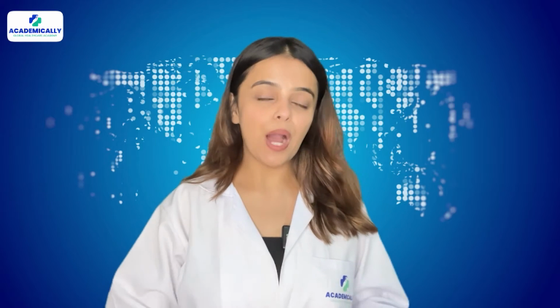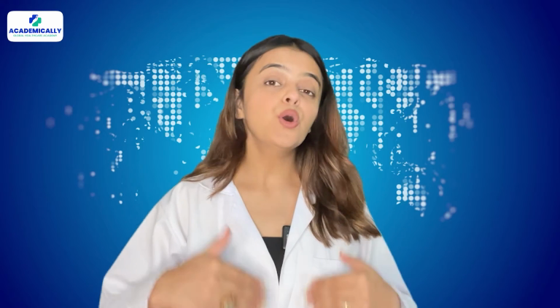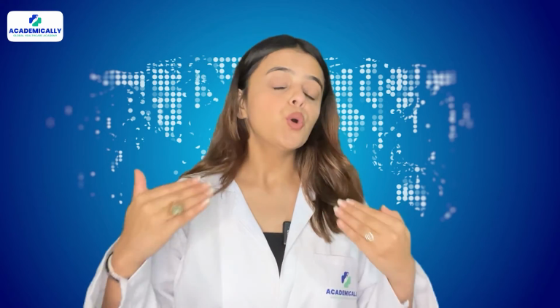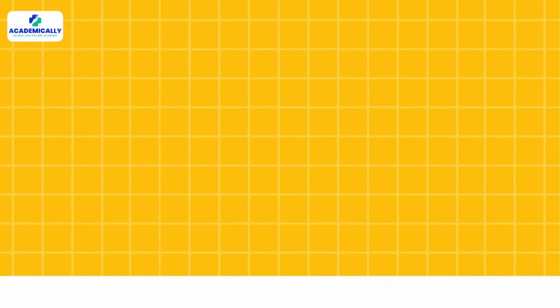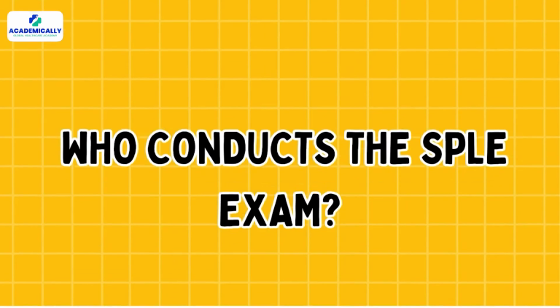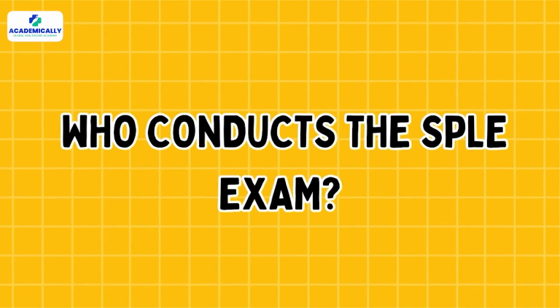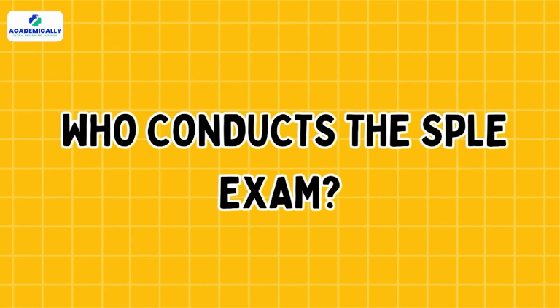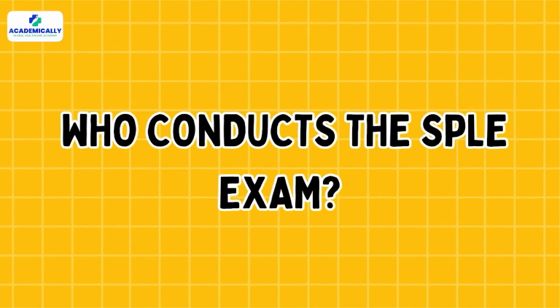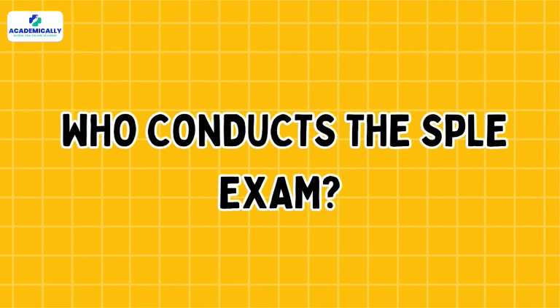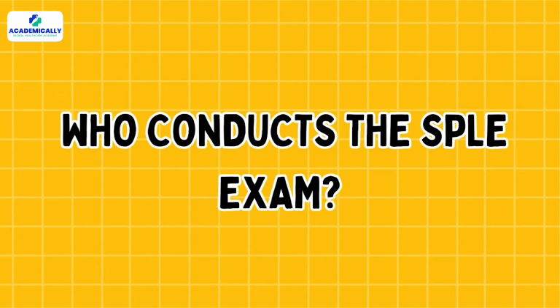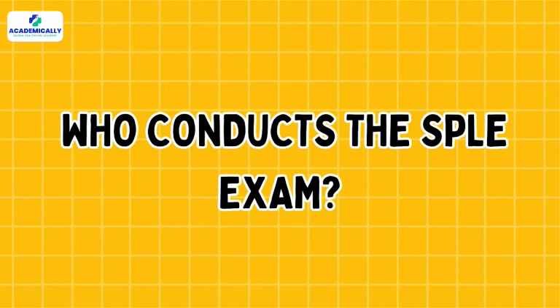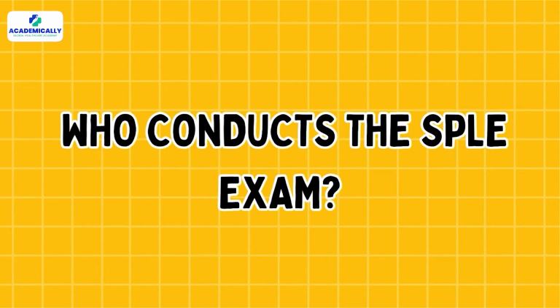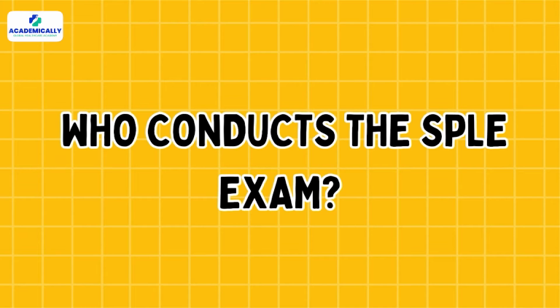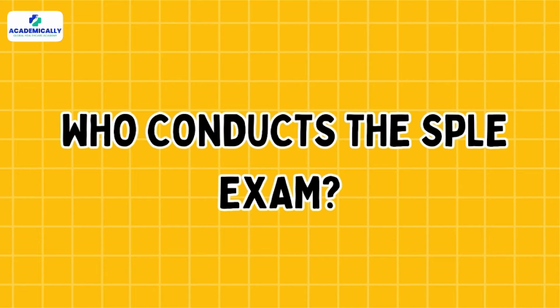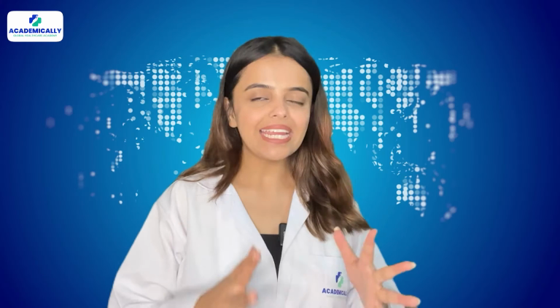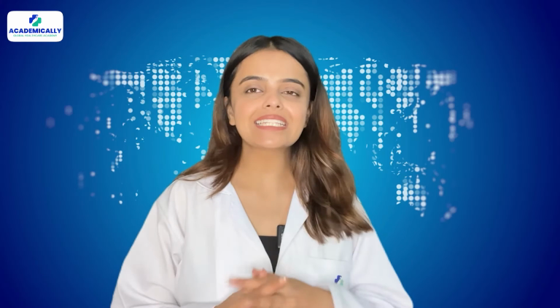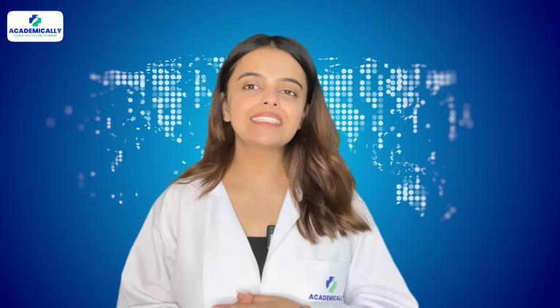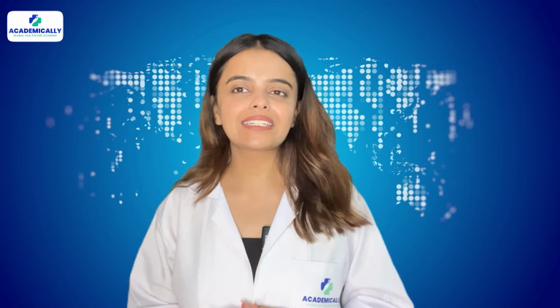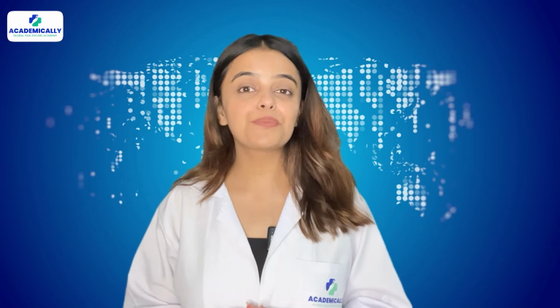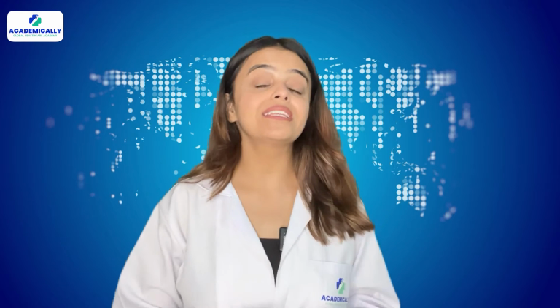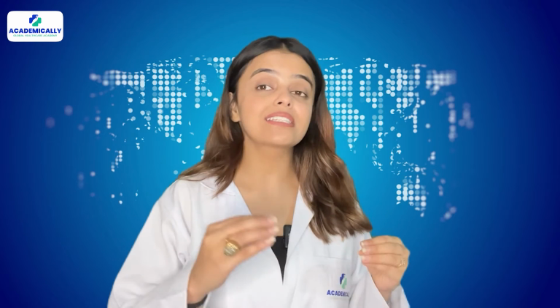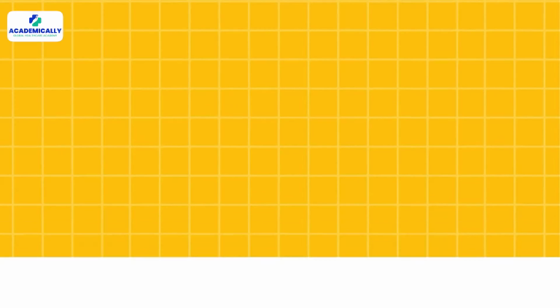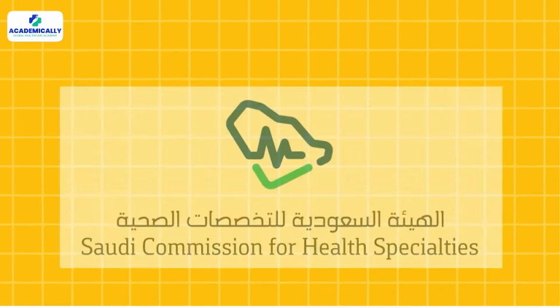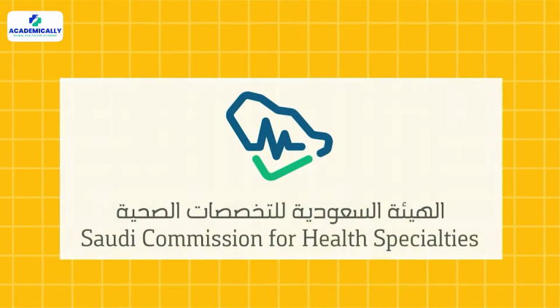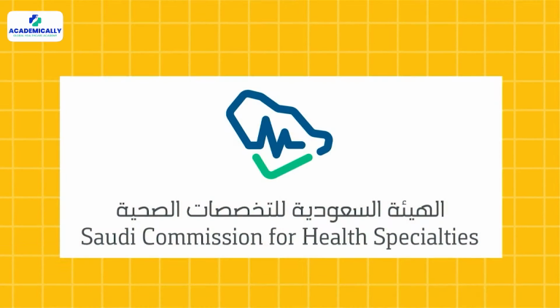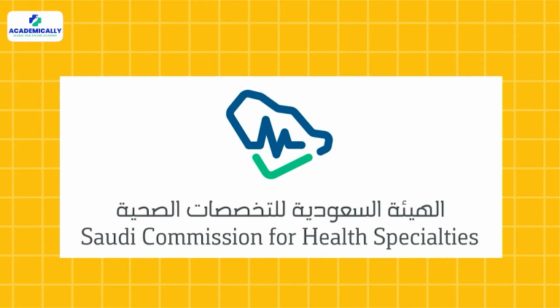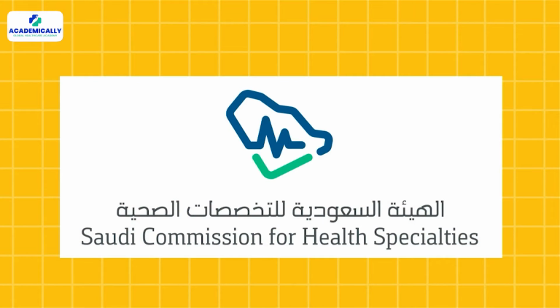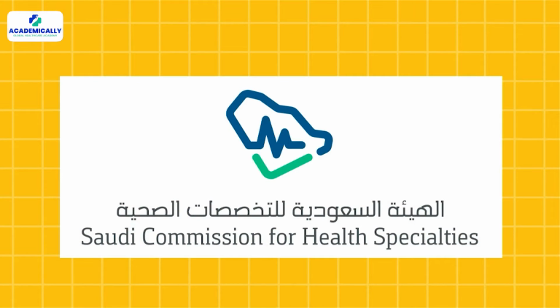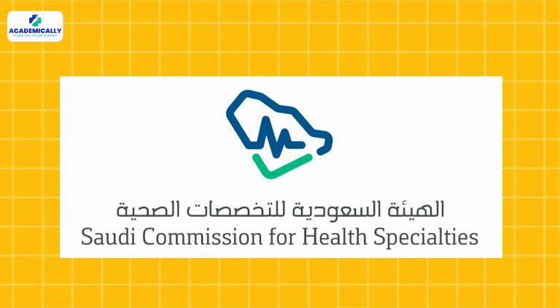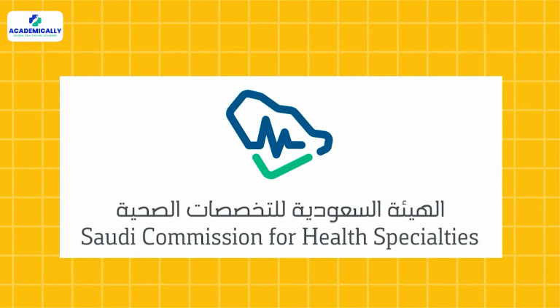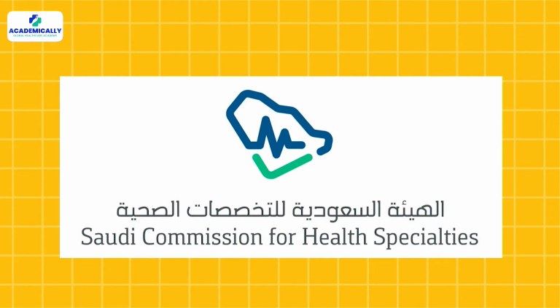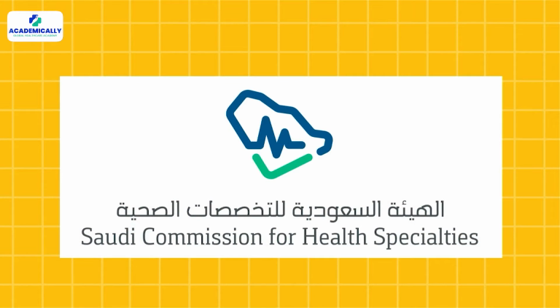Now, who conducts the SPLE exam? It is conducted by the Saudi Commission for Health Specialities.